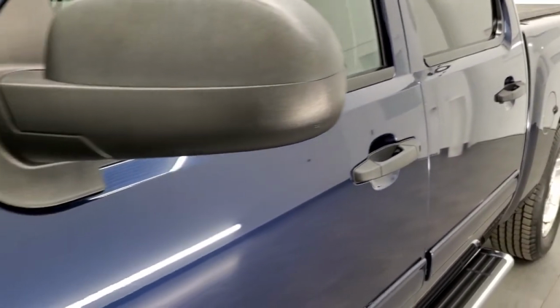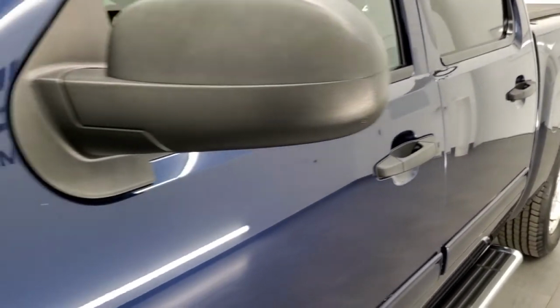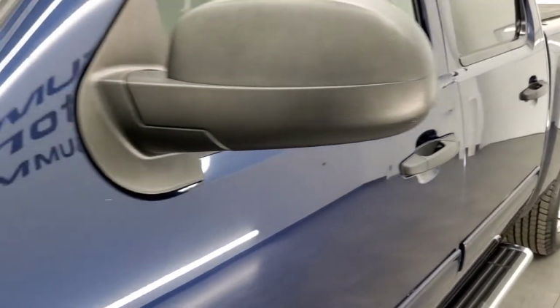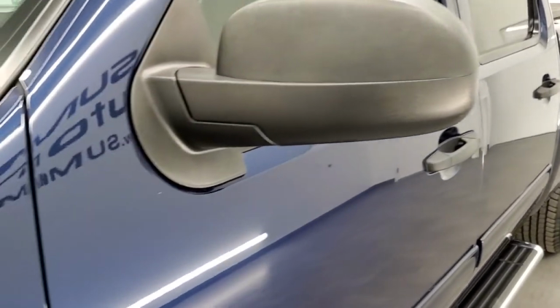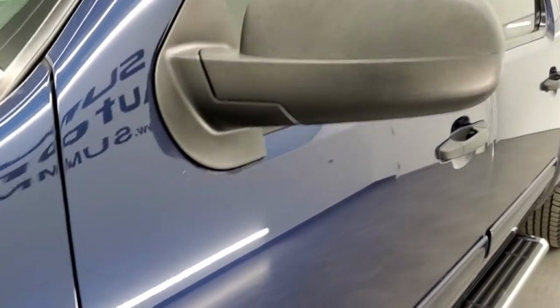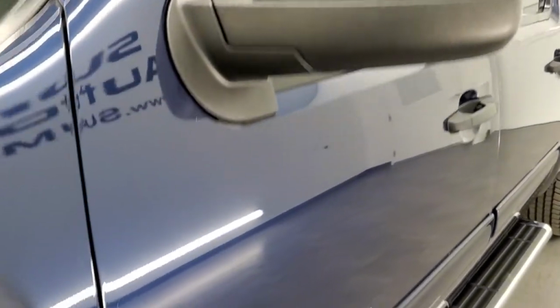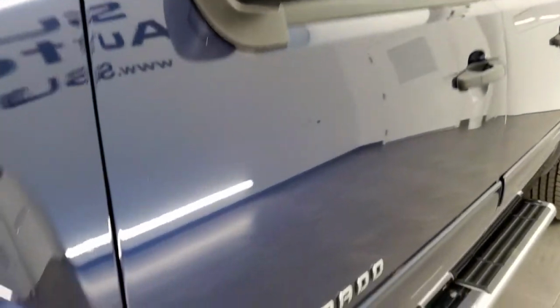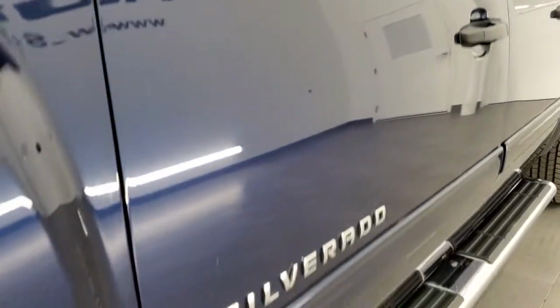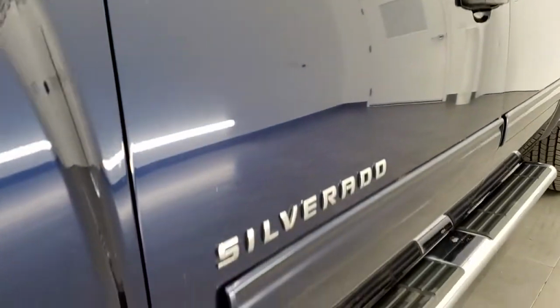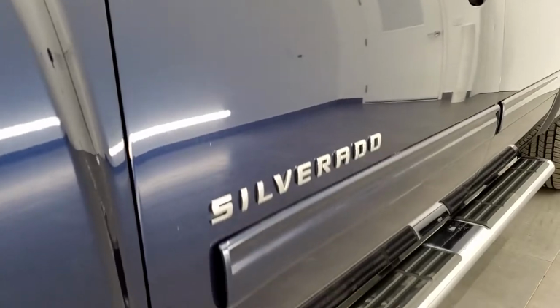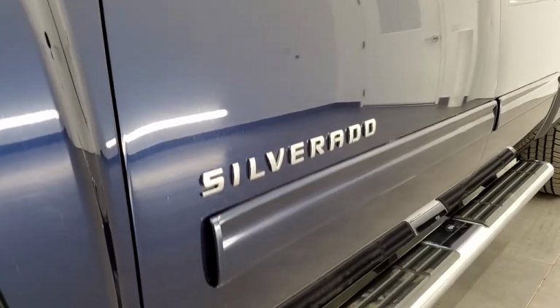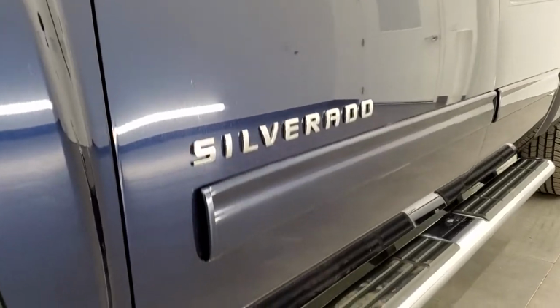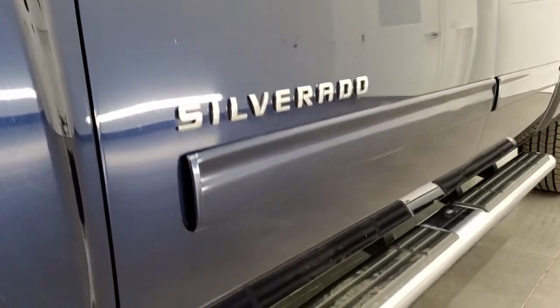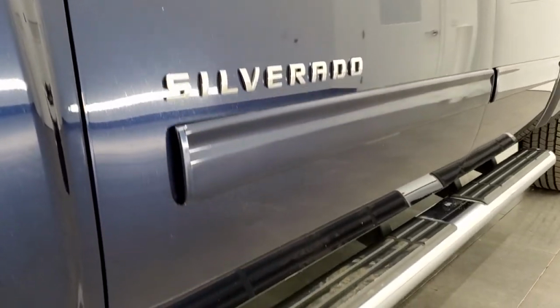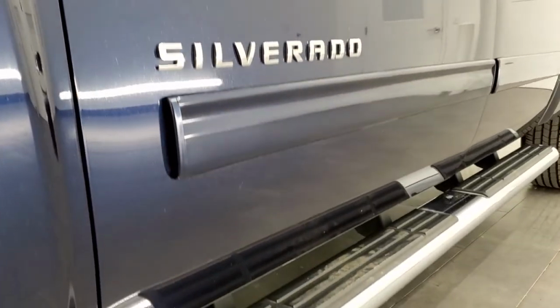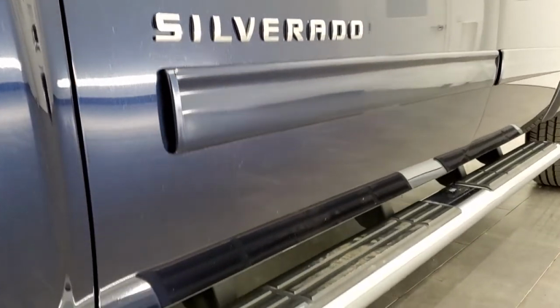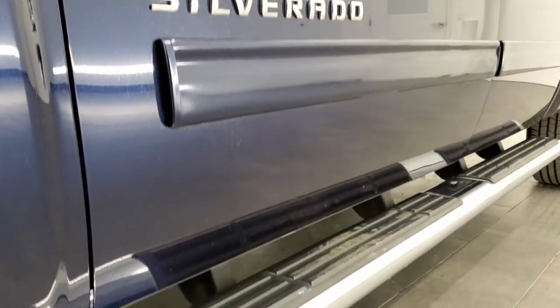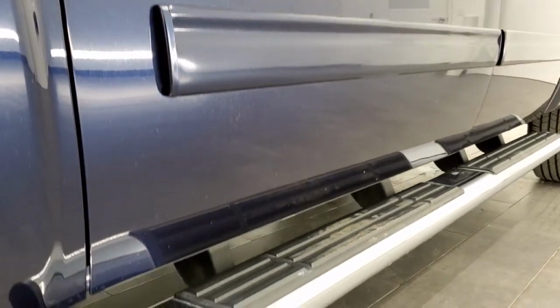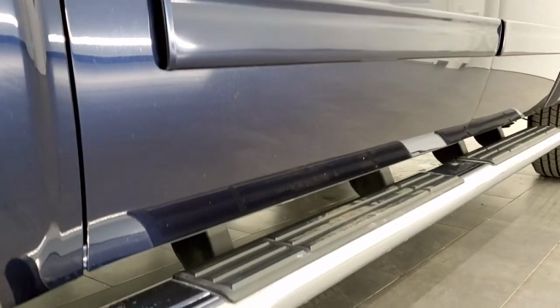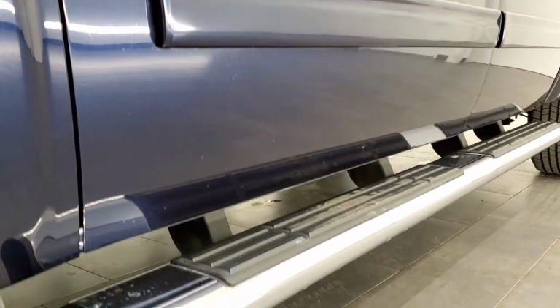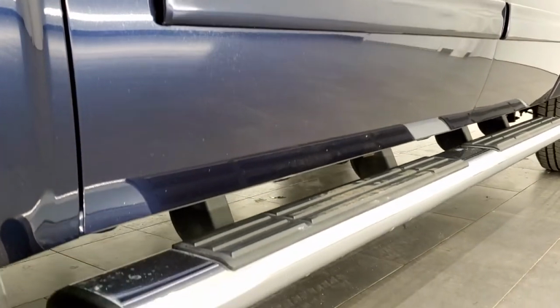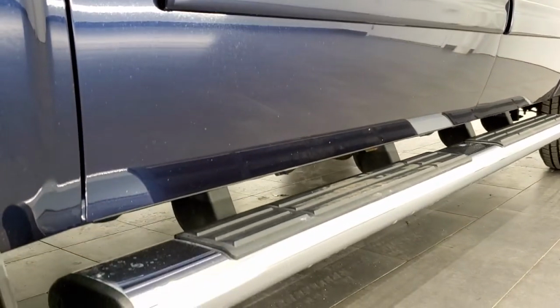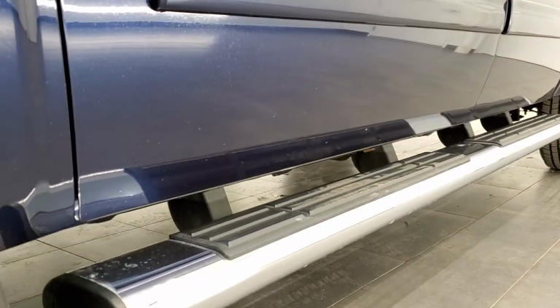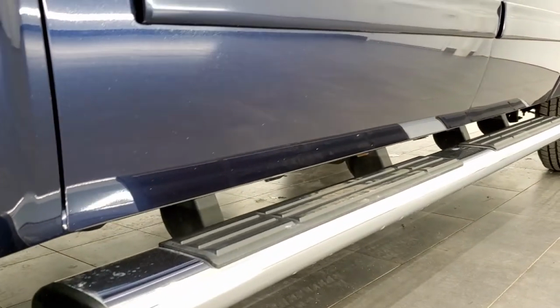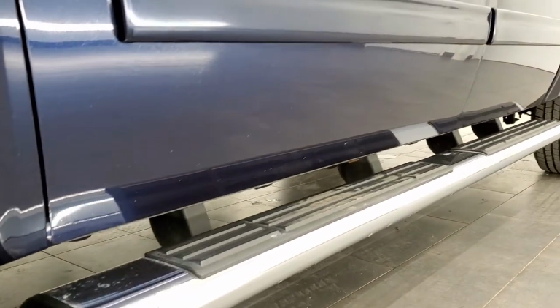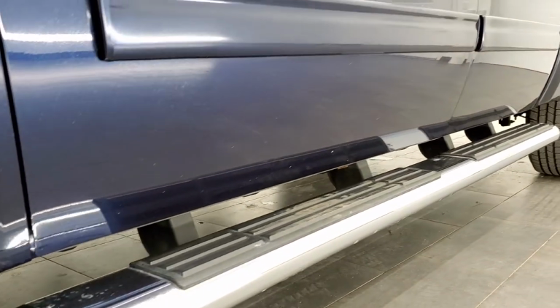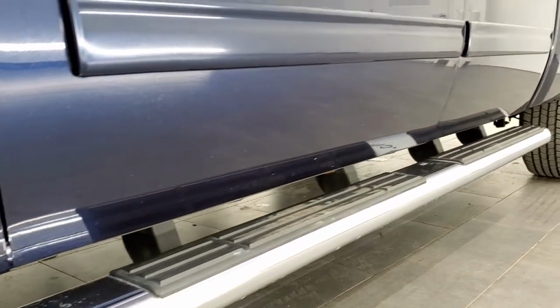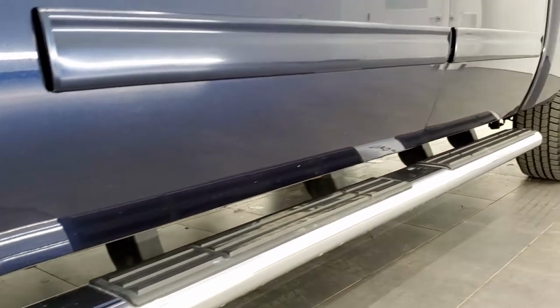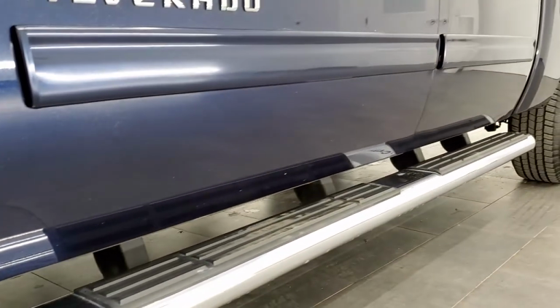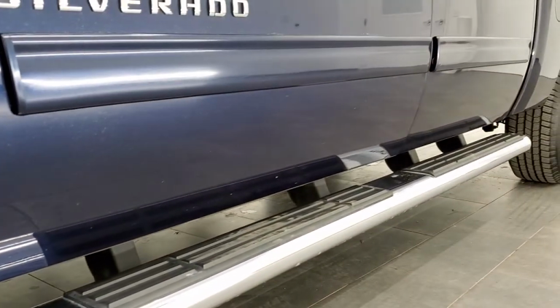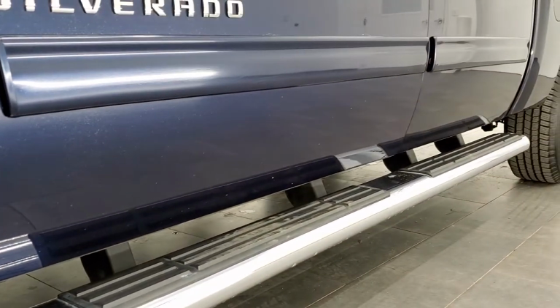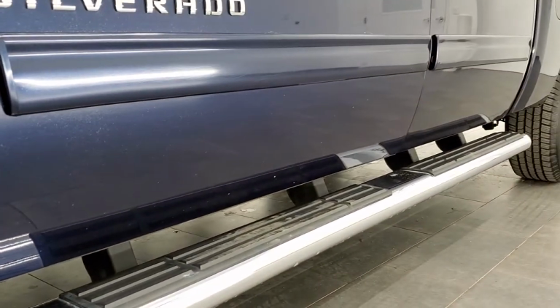And if you'd like to check out all the photos on this truck, in the upper right hand part of your screen is a link to our website — click that and check us out there.